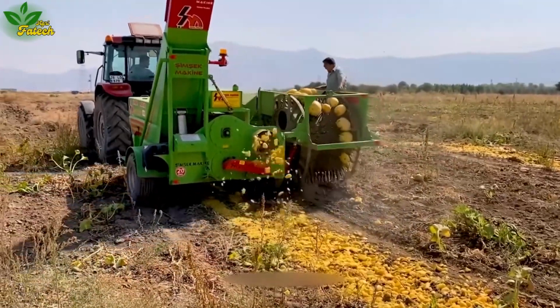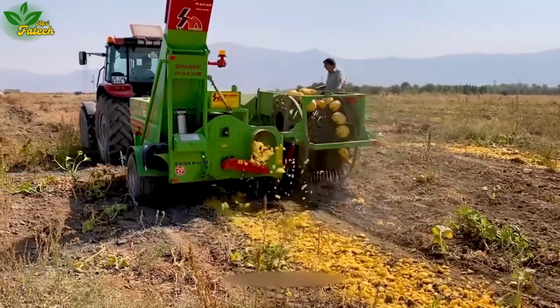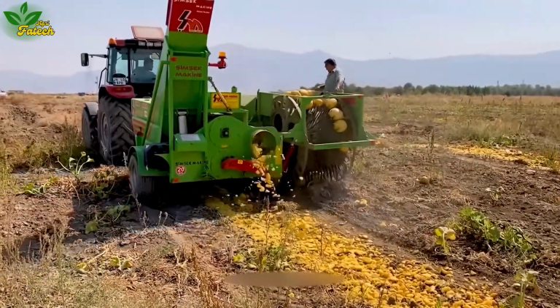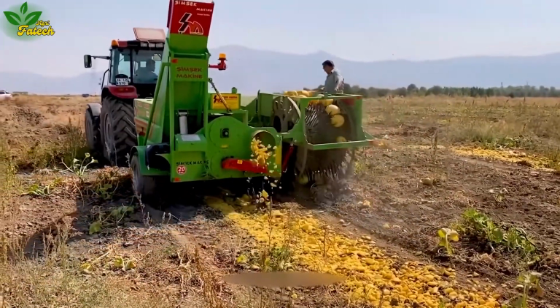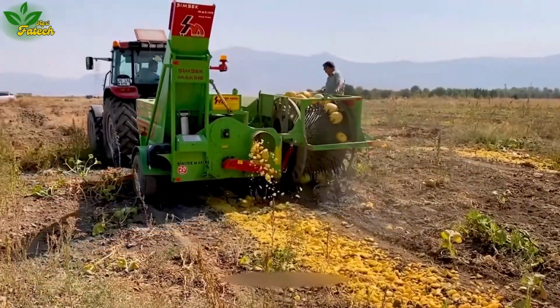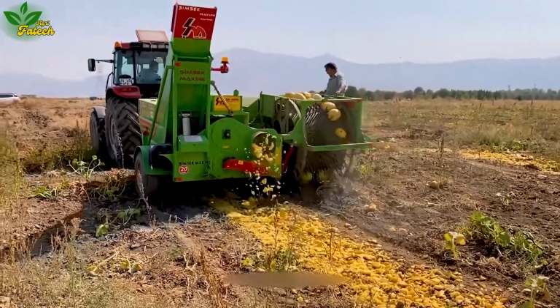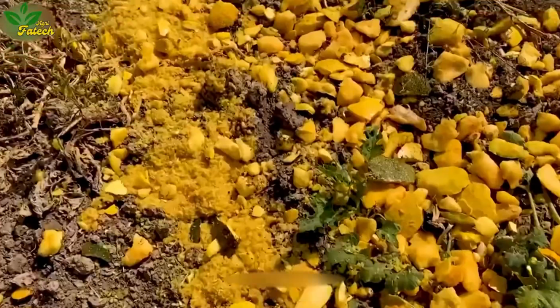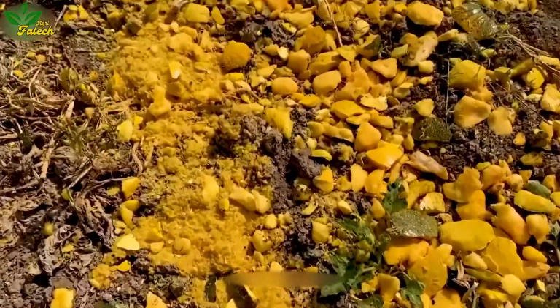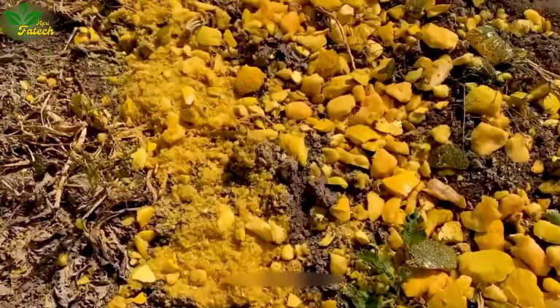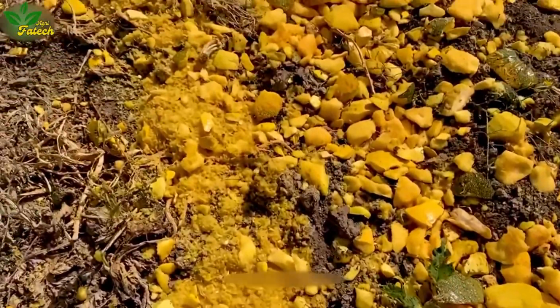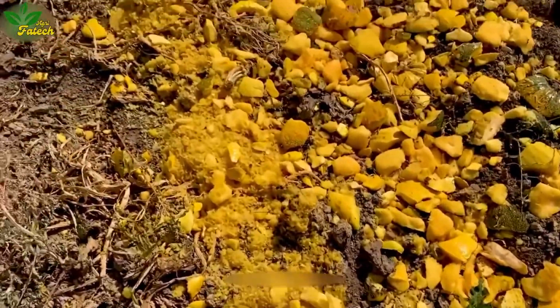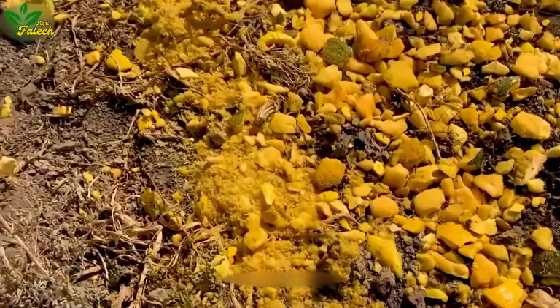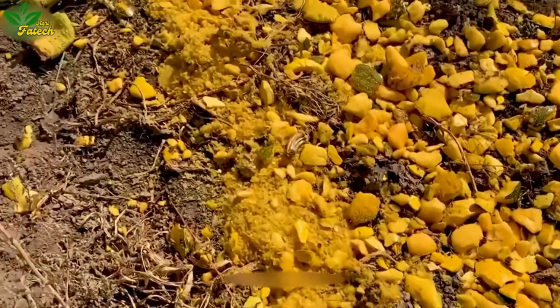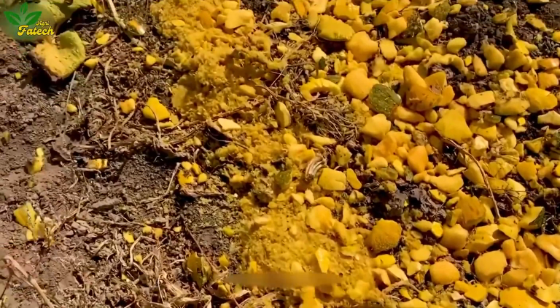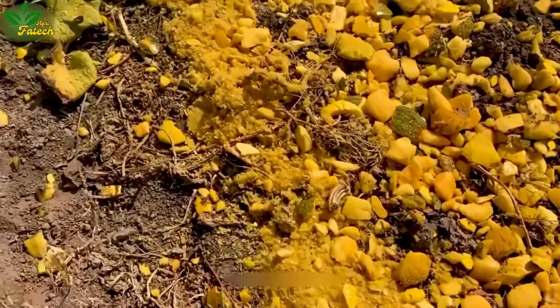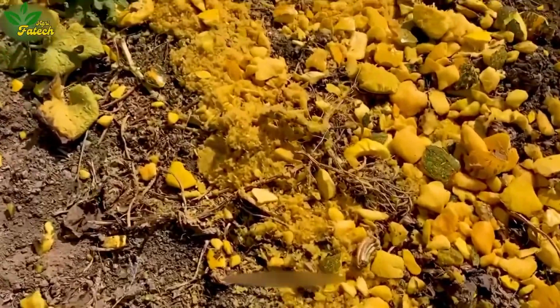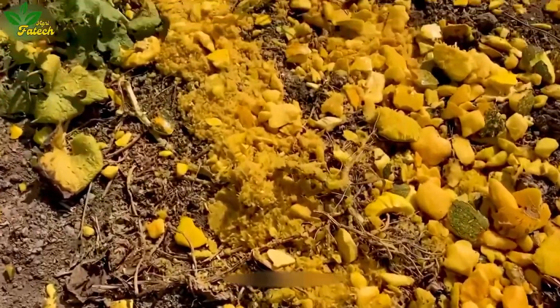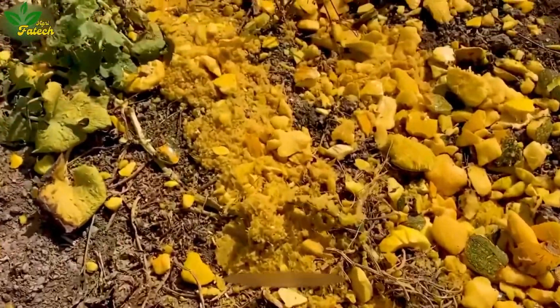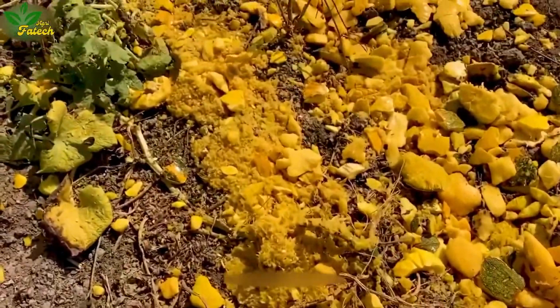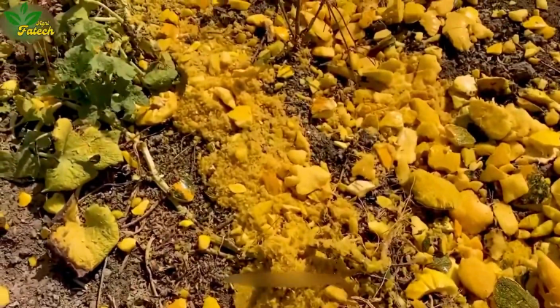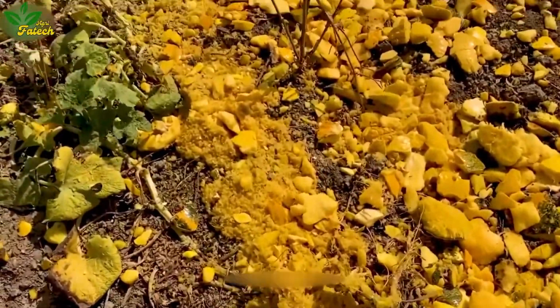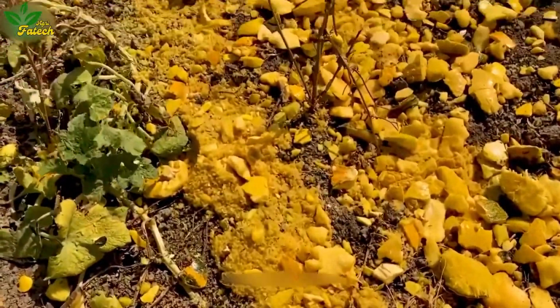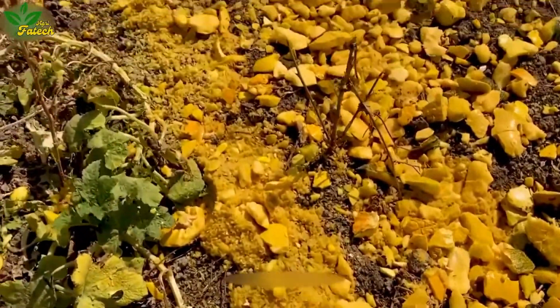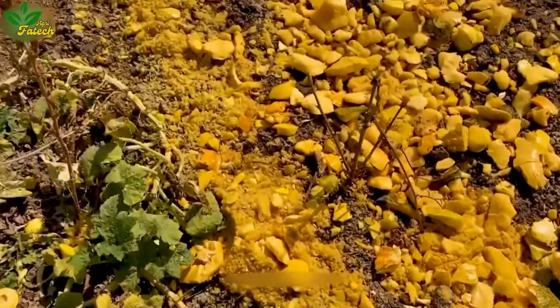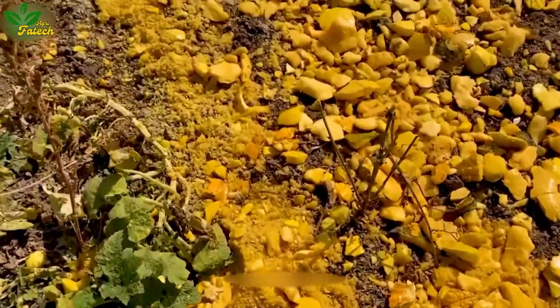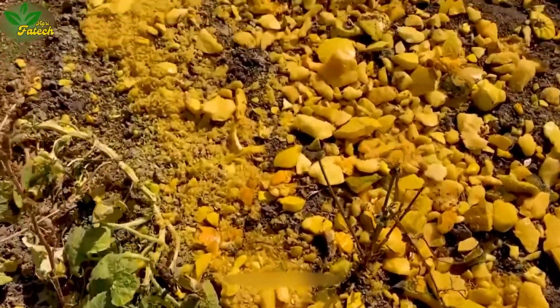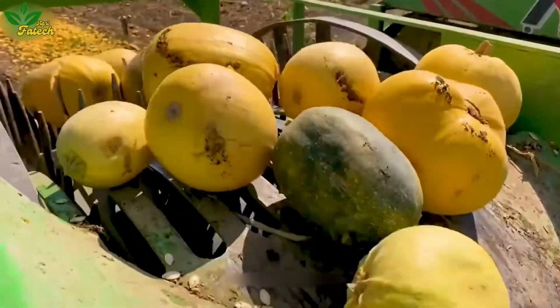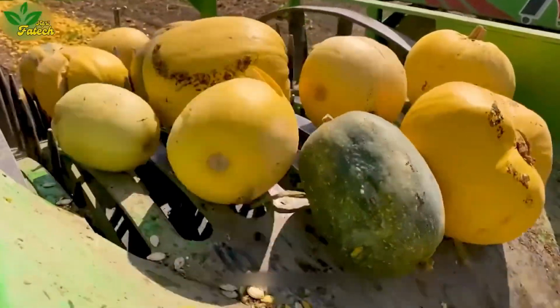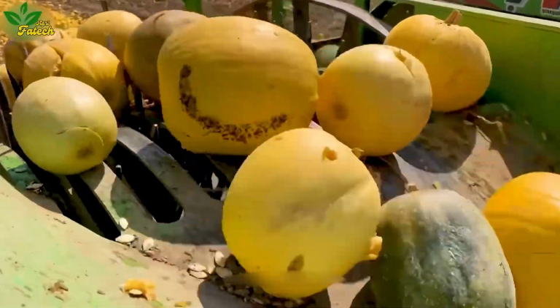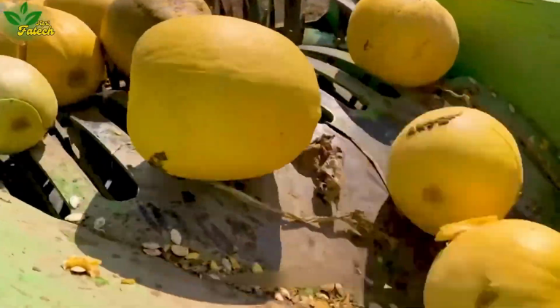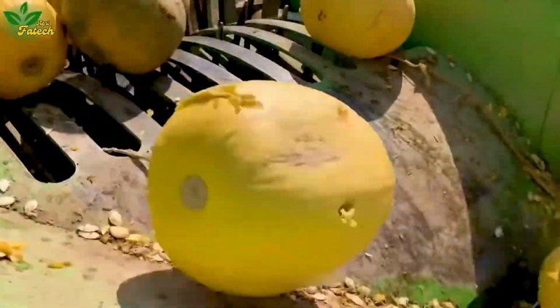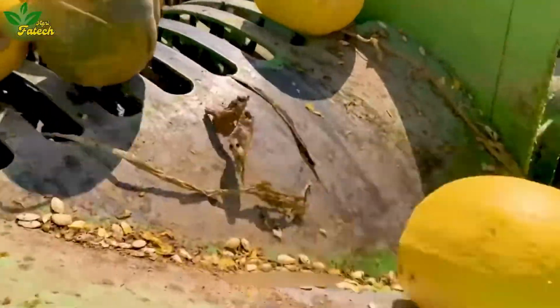Meanwhile, the rice husk undergoes a transformation process — it is crushed and discharged directly as nutrient-rich fertilizer.